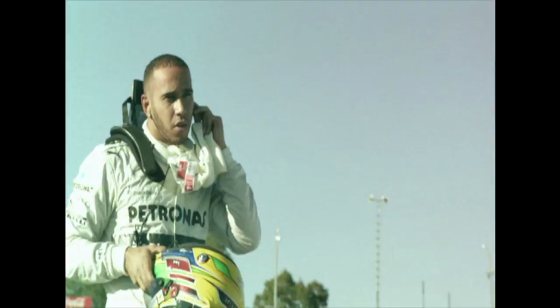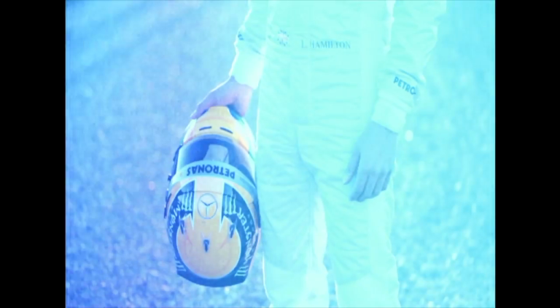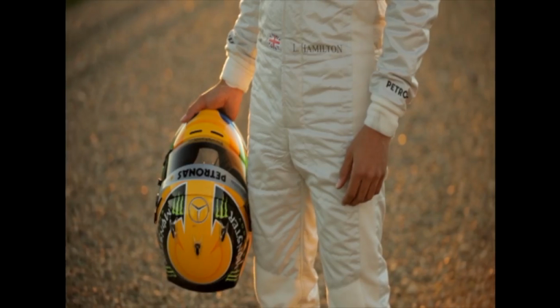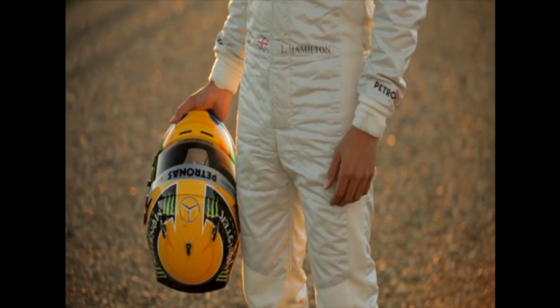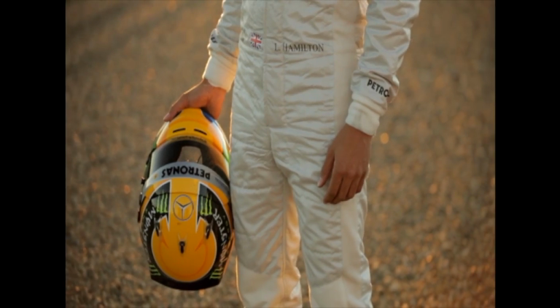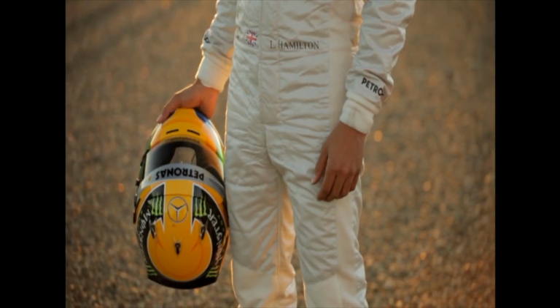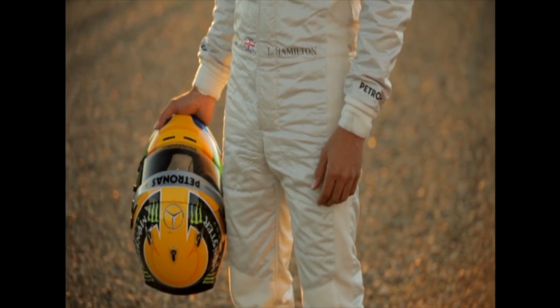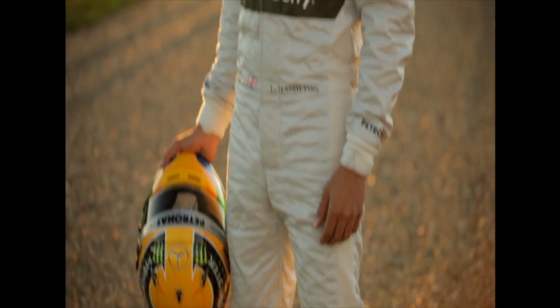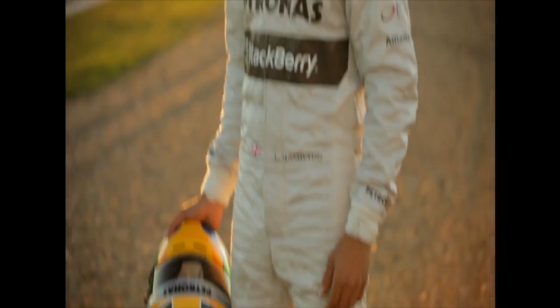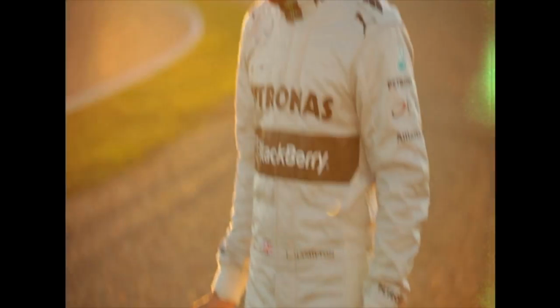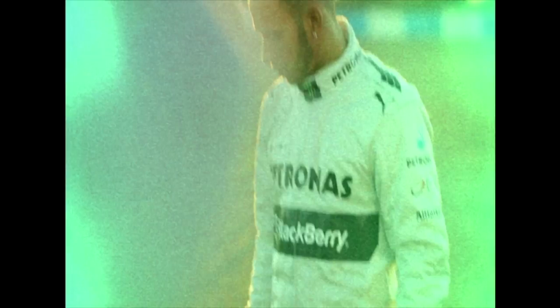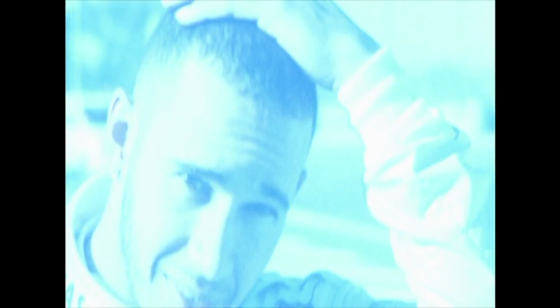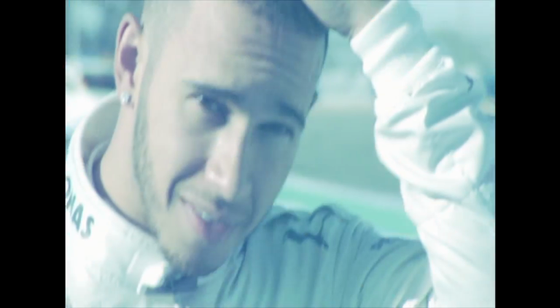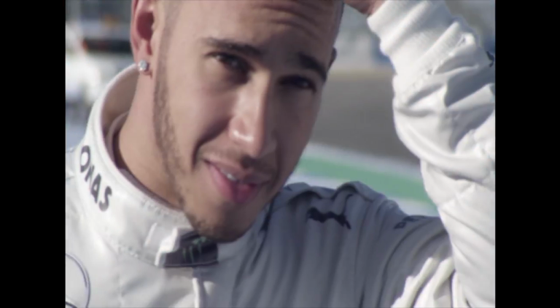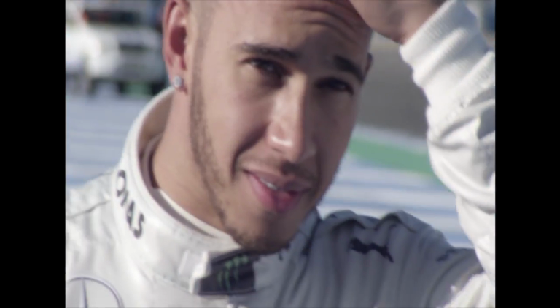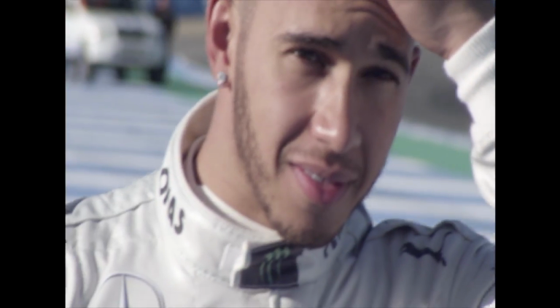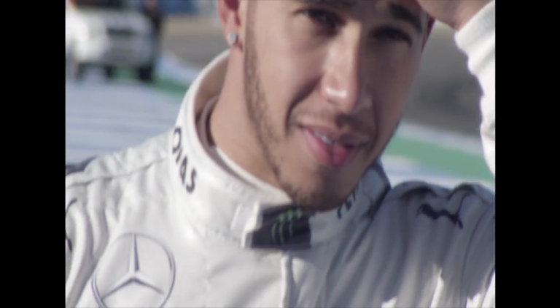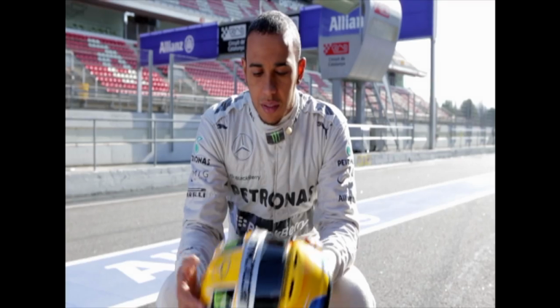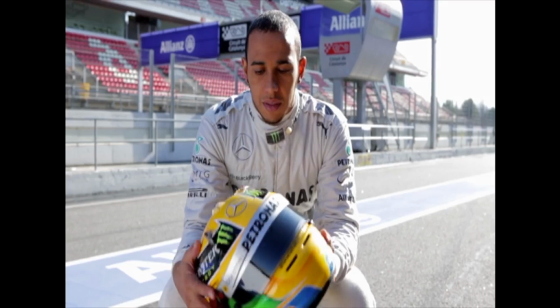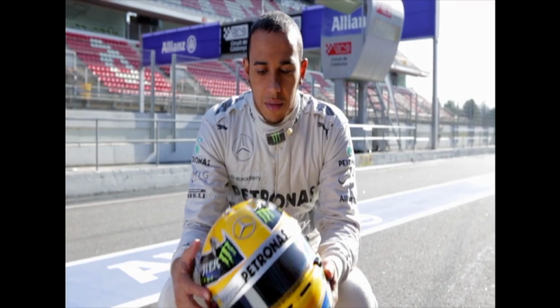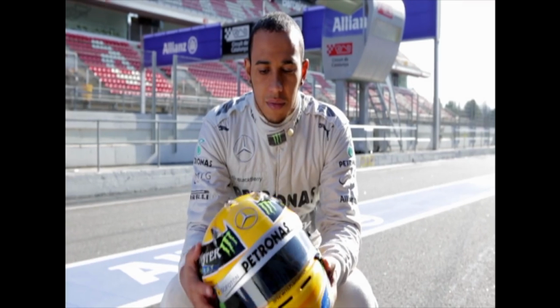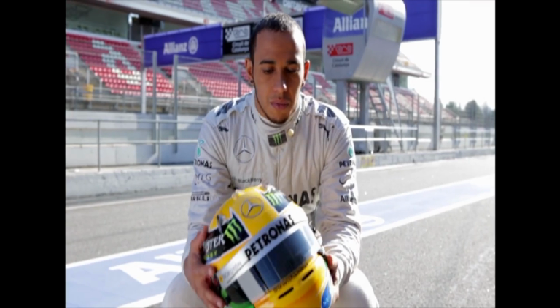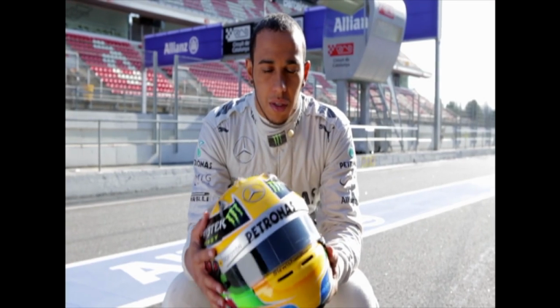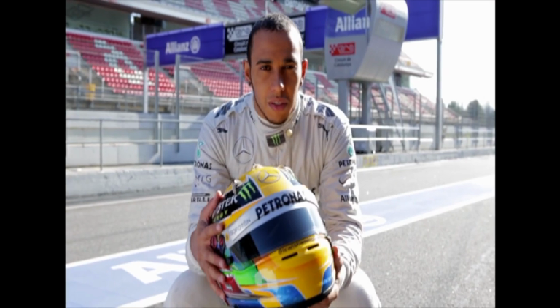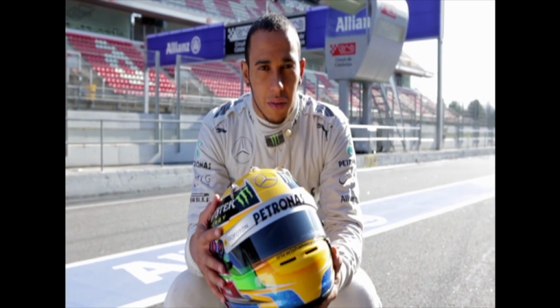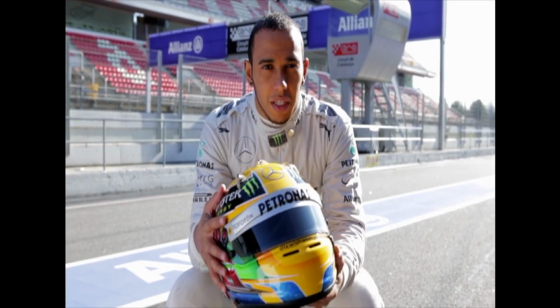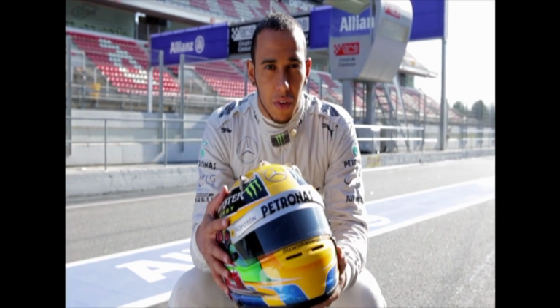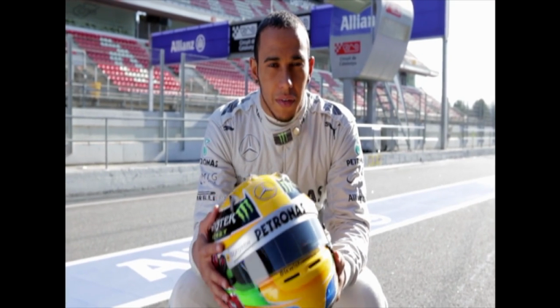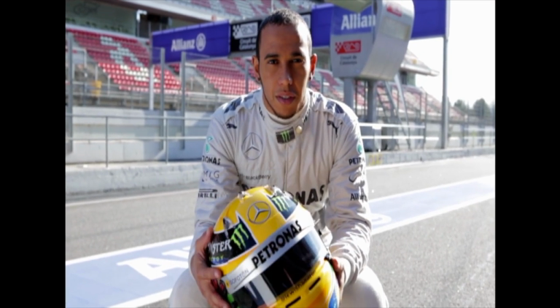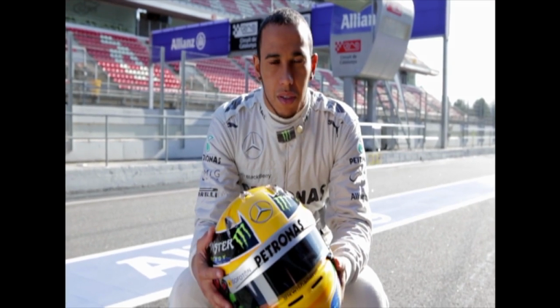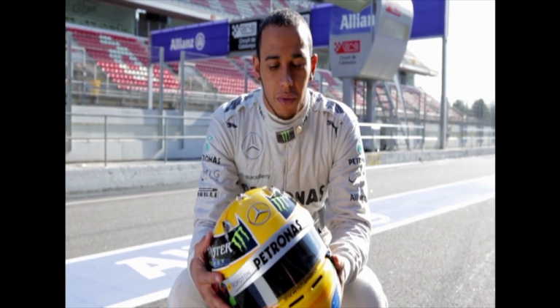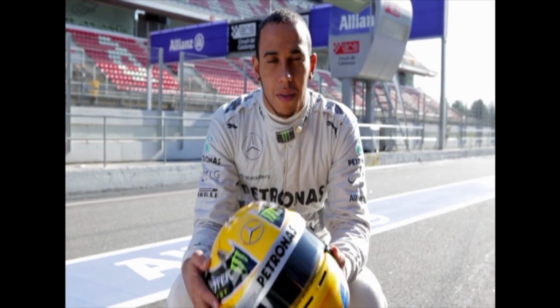So this is my helmet for 2013. This is one of the most sacred things for a driver — it's the most important thing.